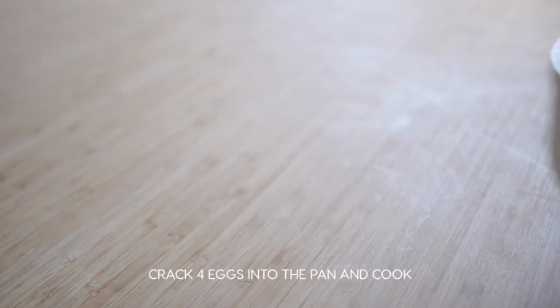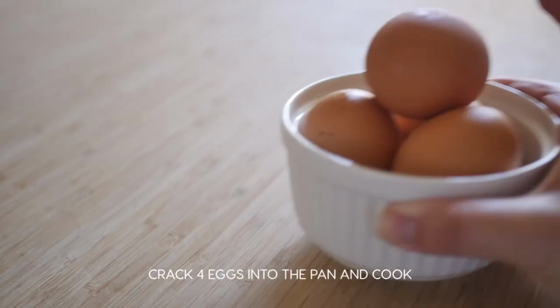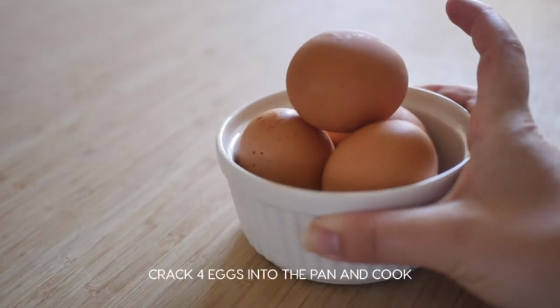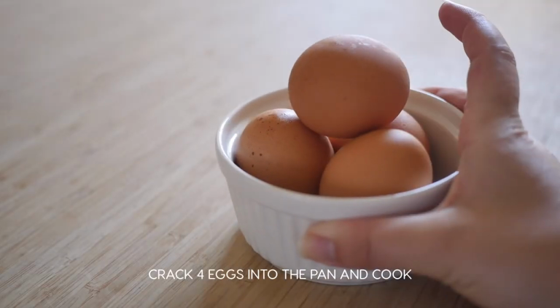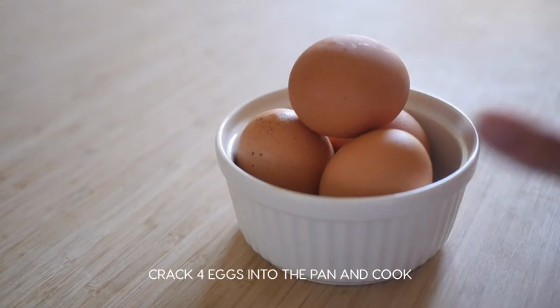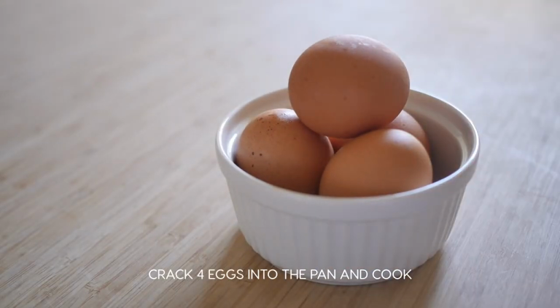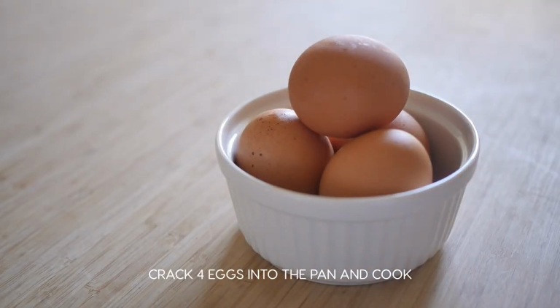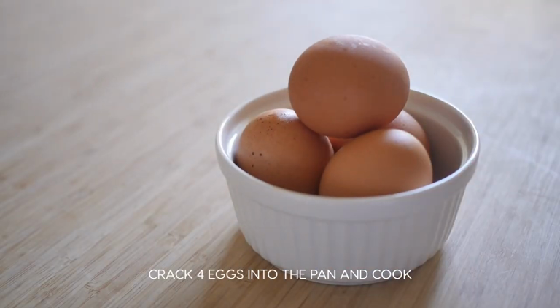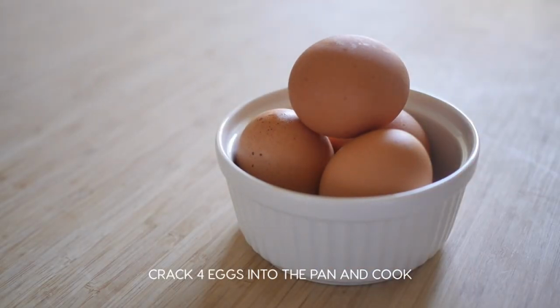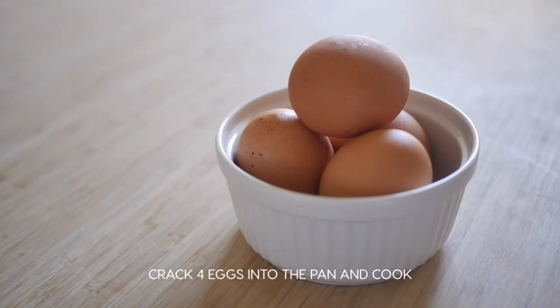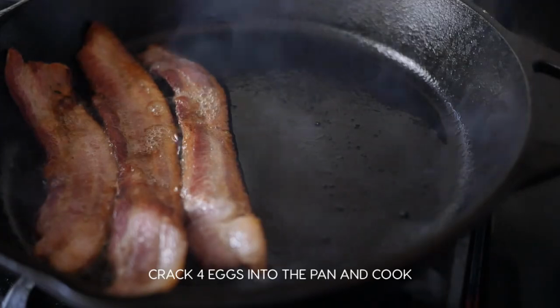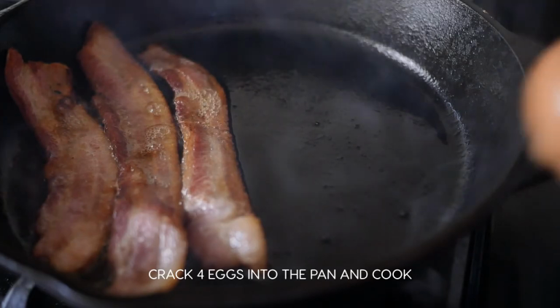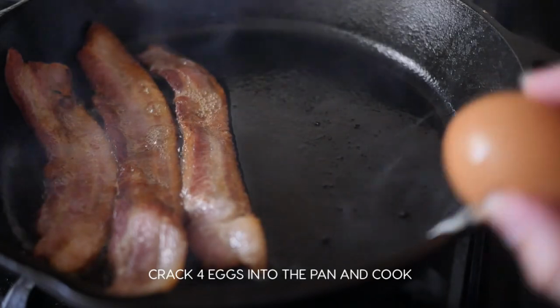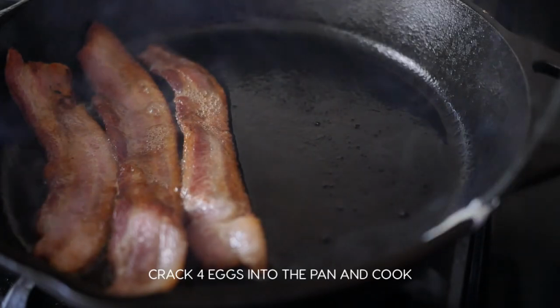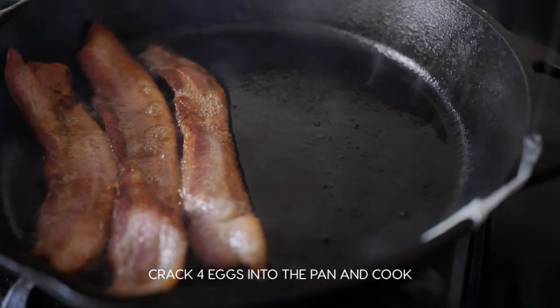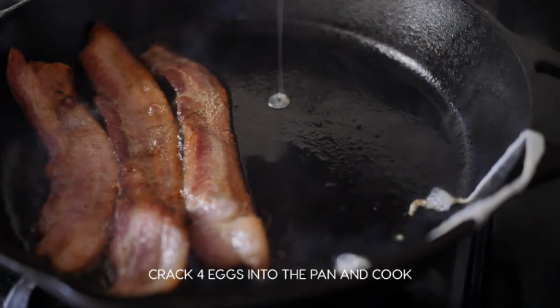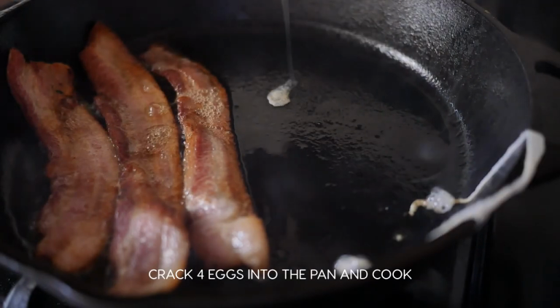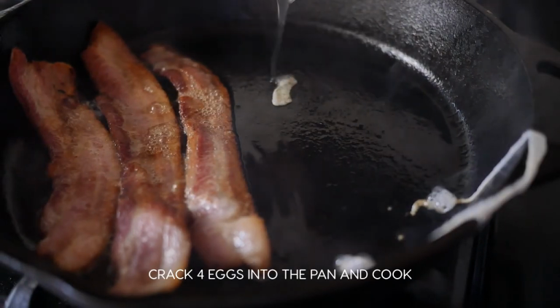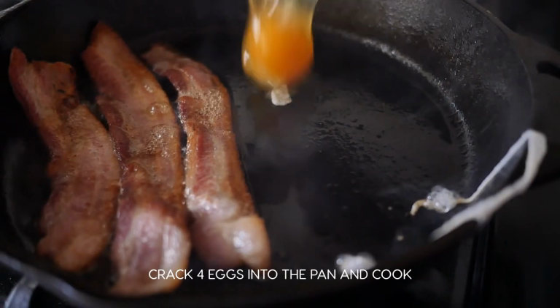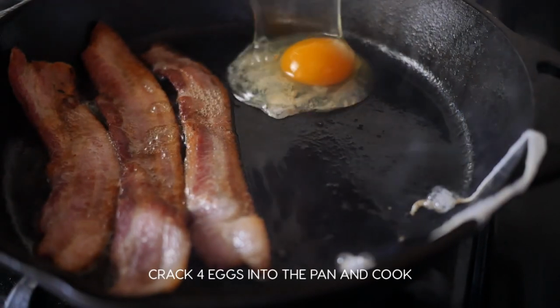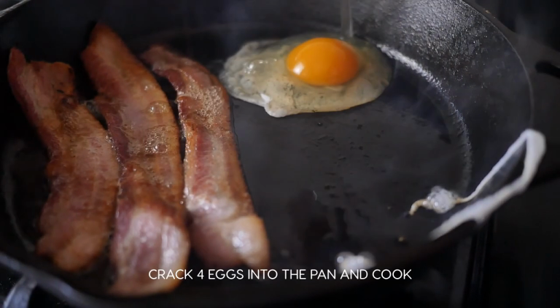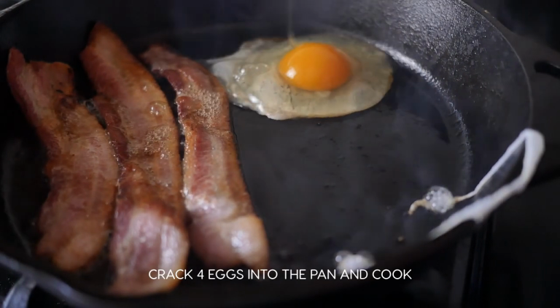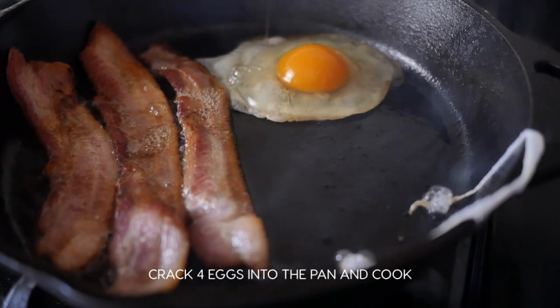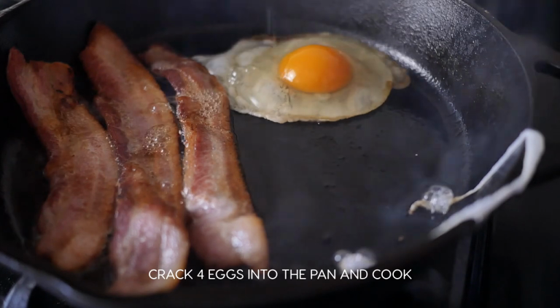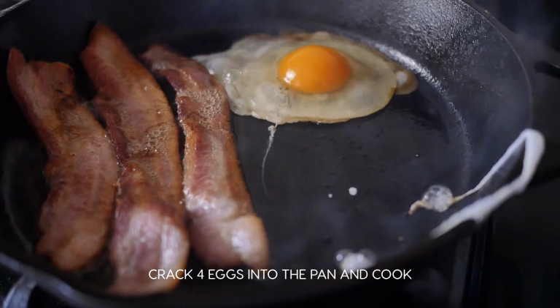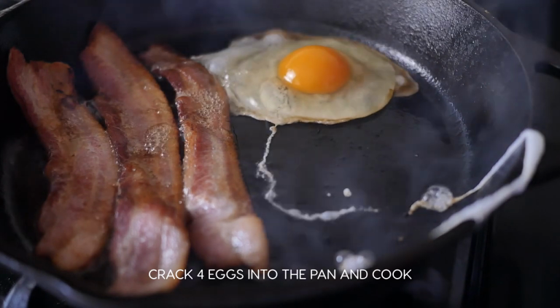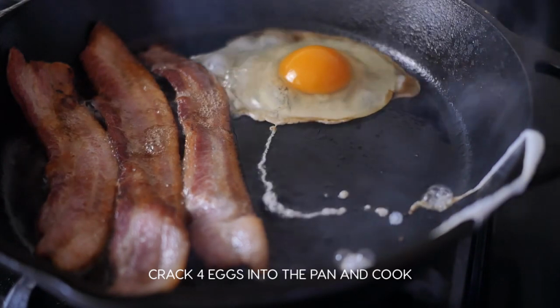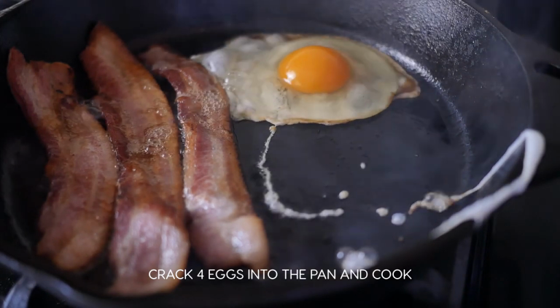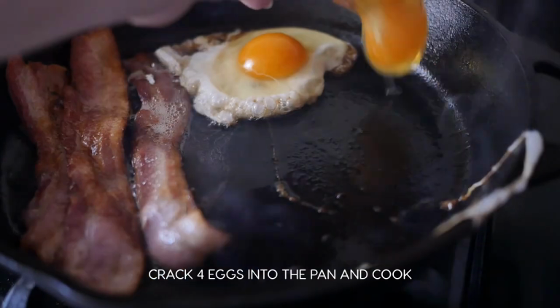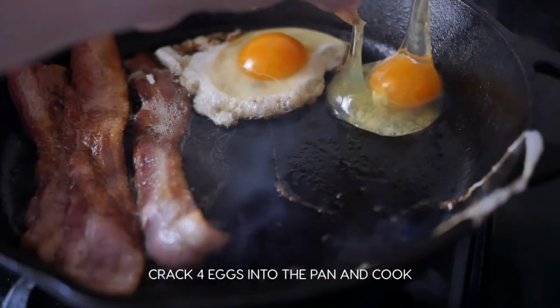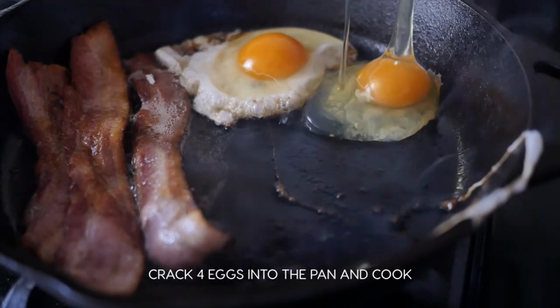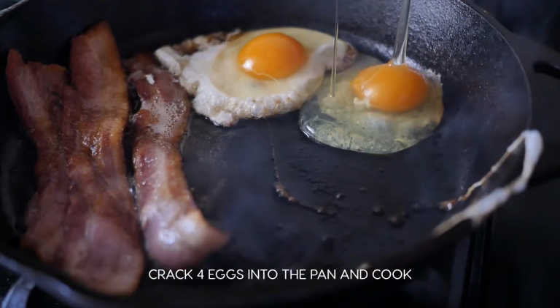Next, crack four eggs directly into the pan next to the bacon and cook them until your sunny side up eggs are to your preference.